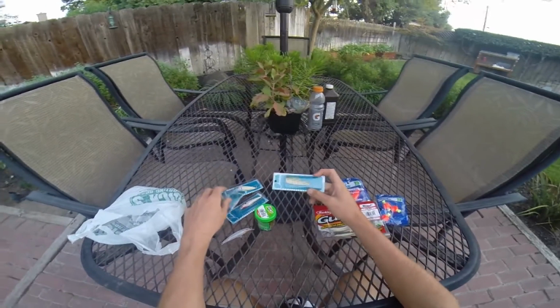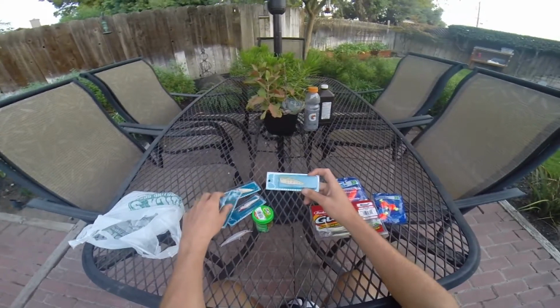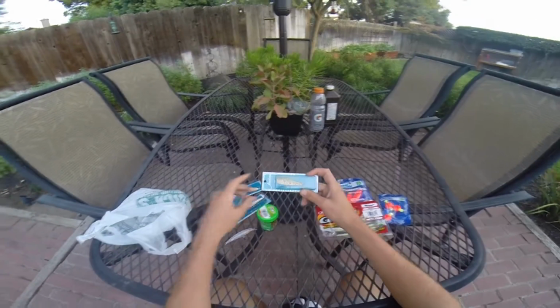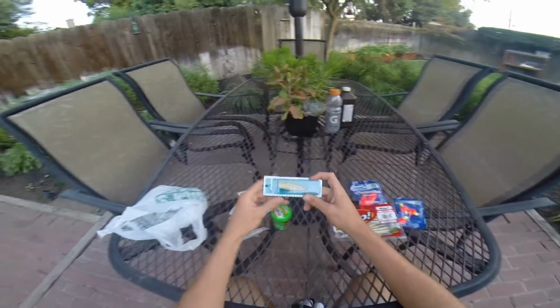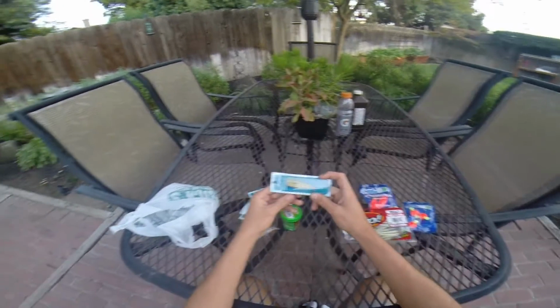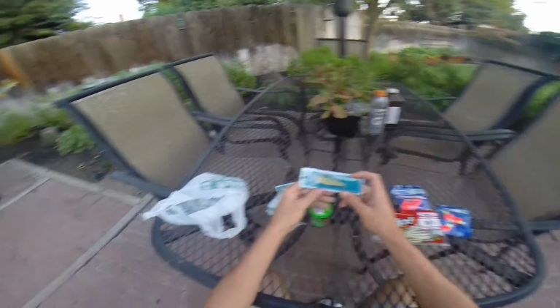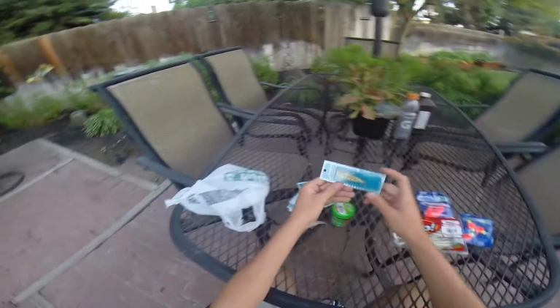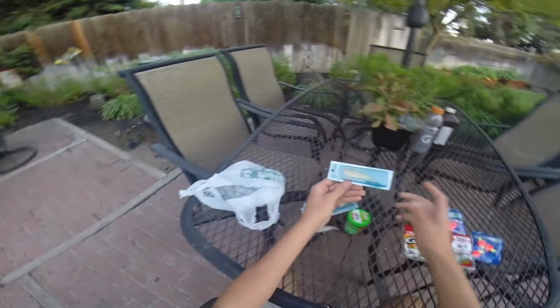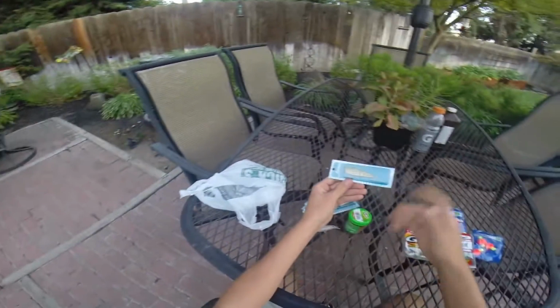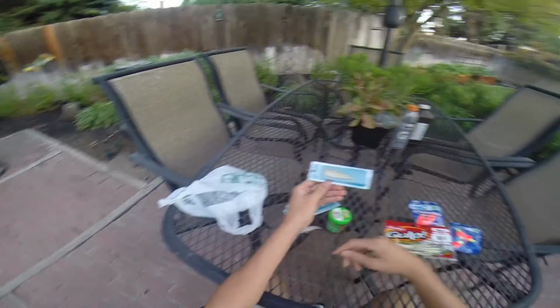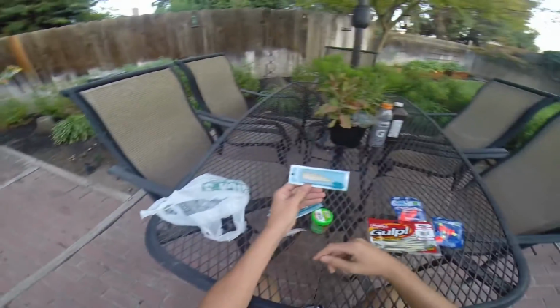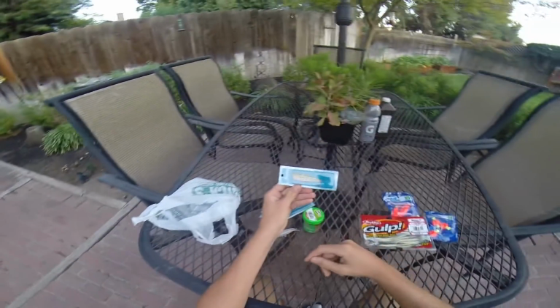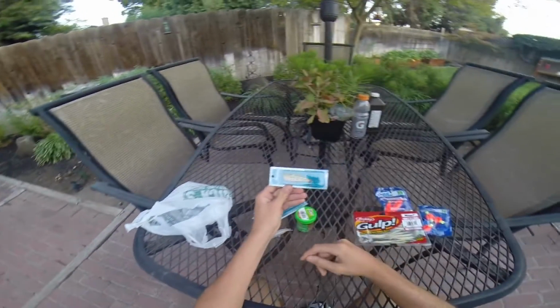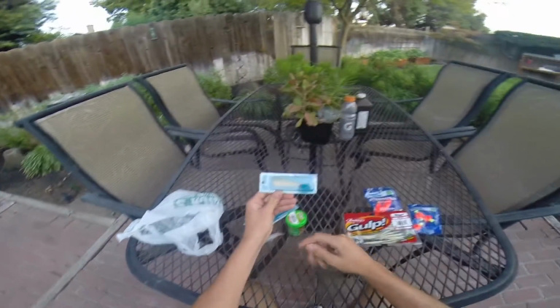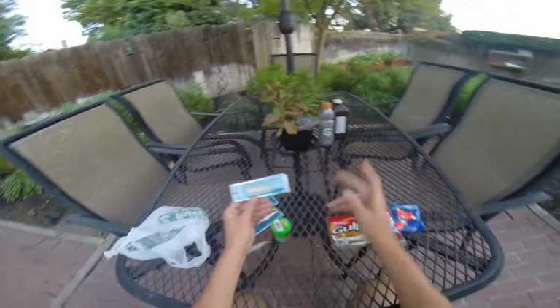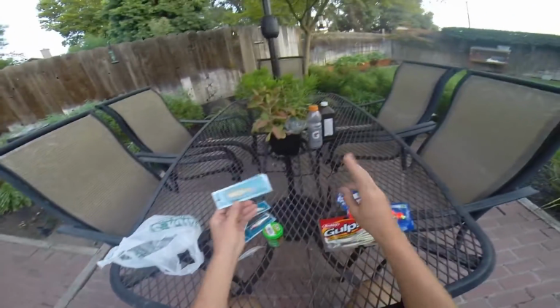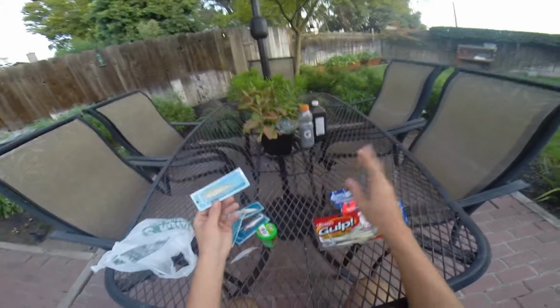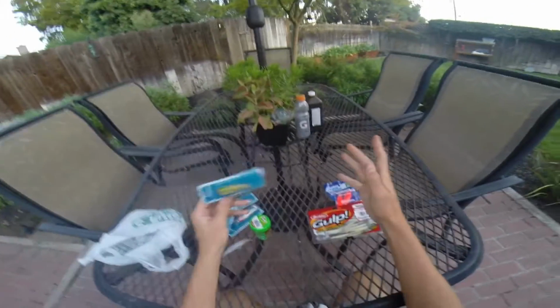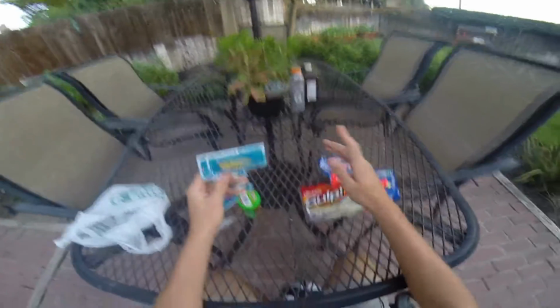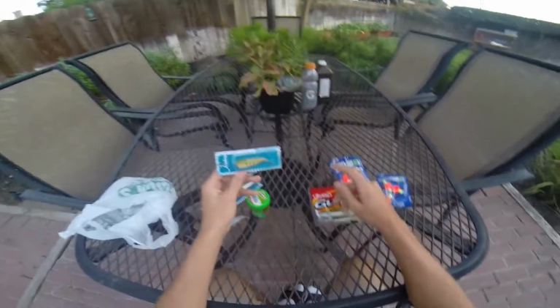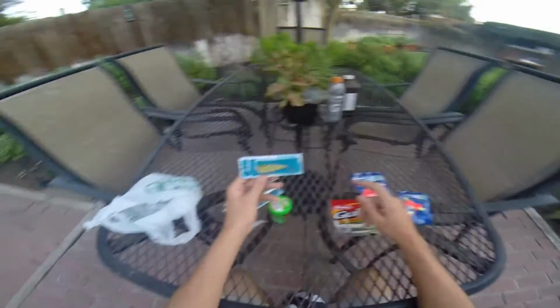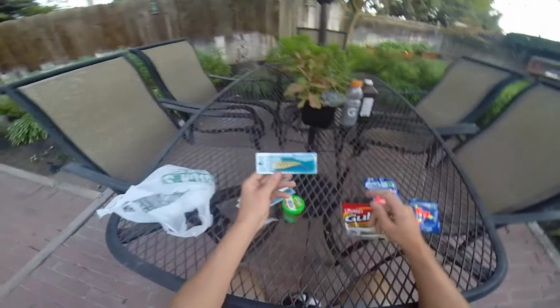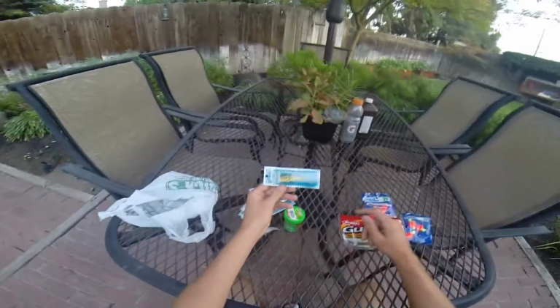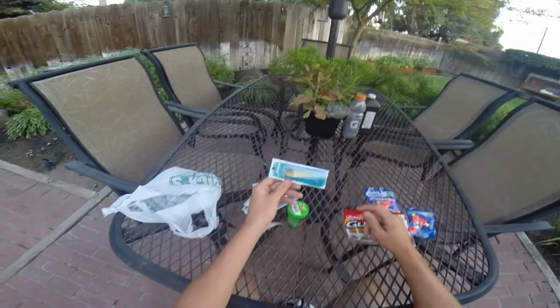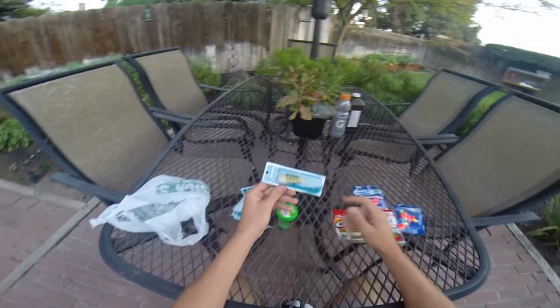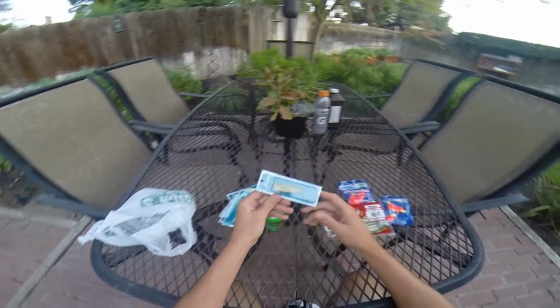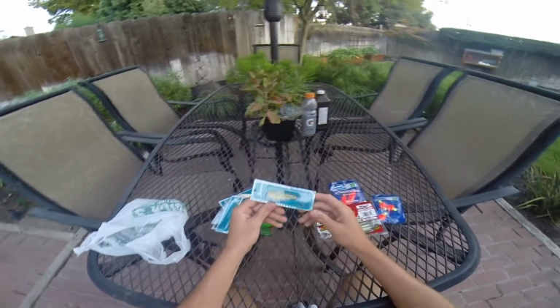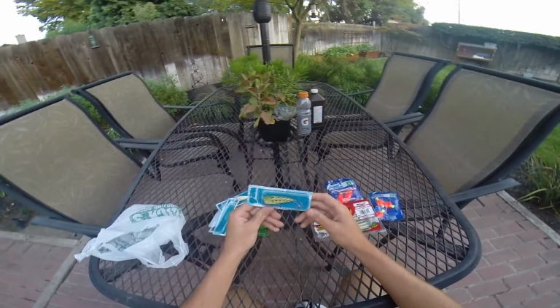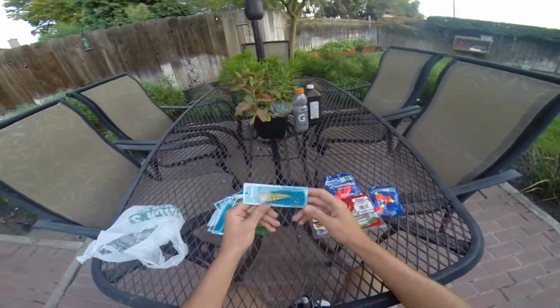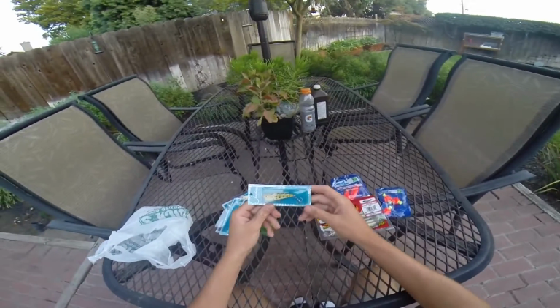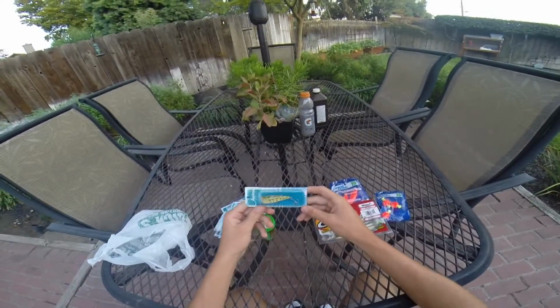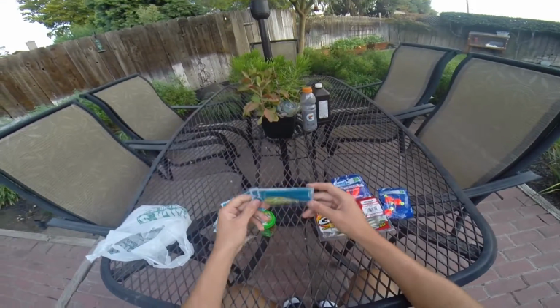So that was just a little unboxing — well, not really an unboxing, more of a little unbagging video I did here on a Sunday.